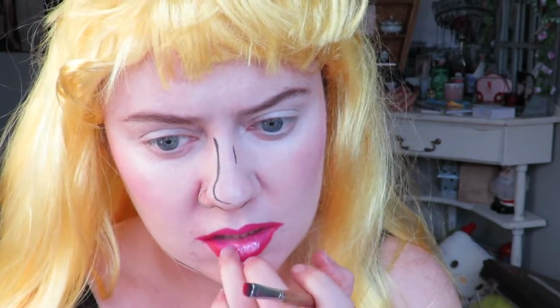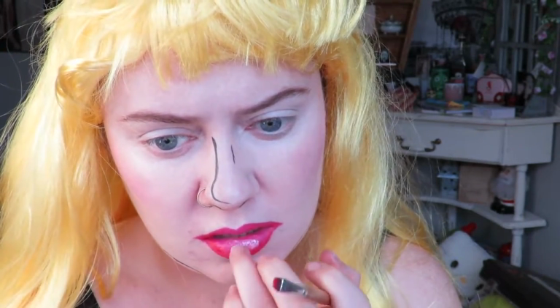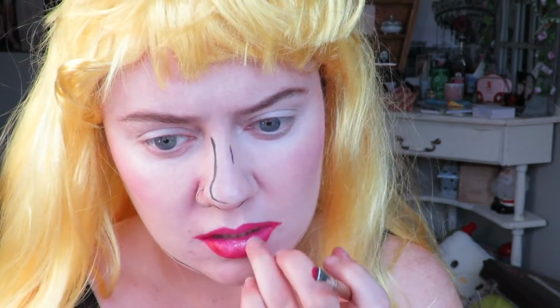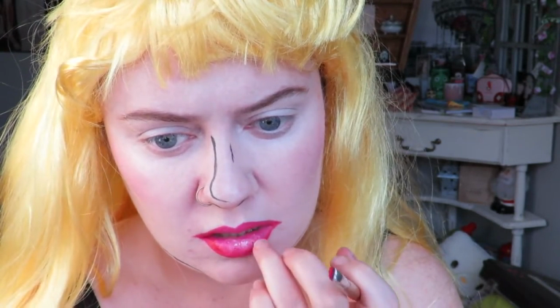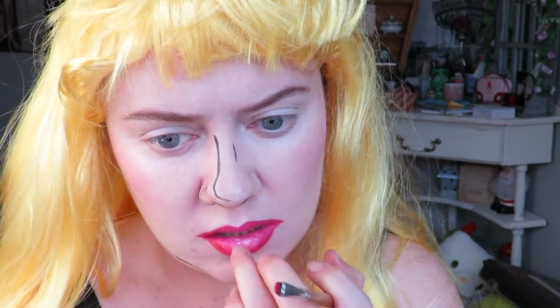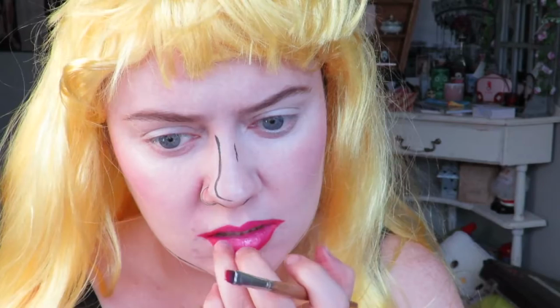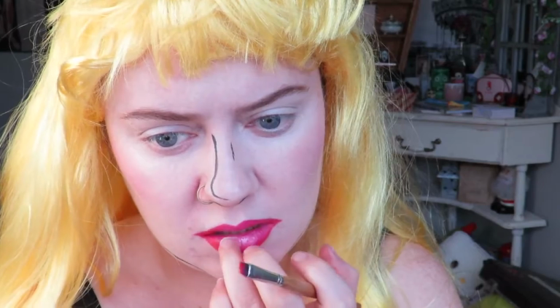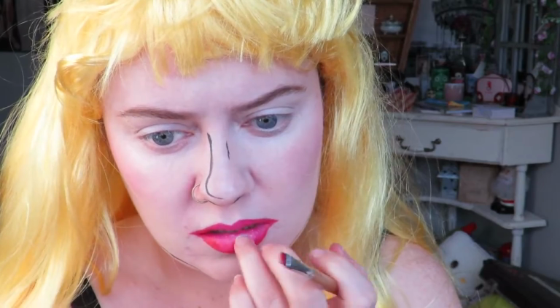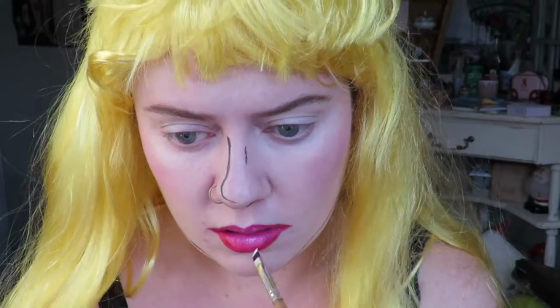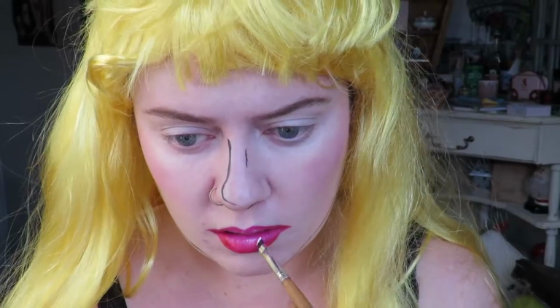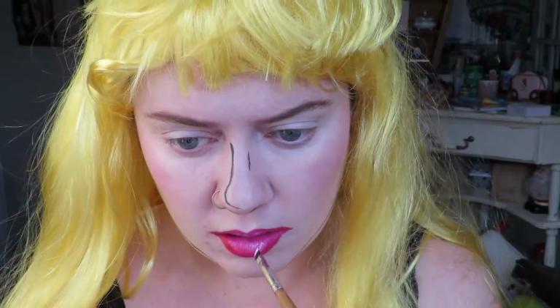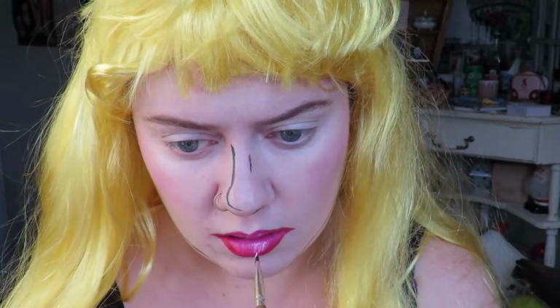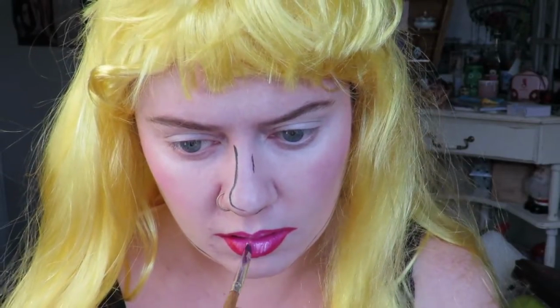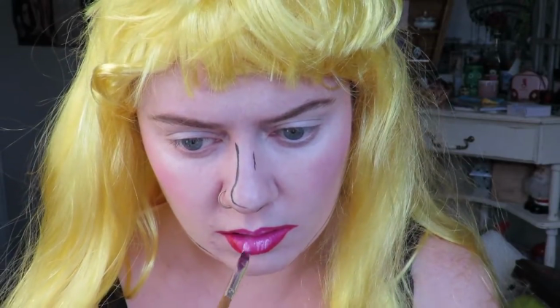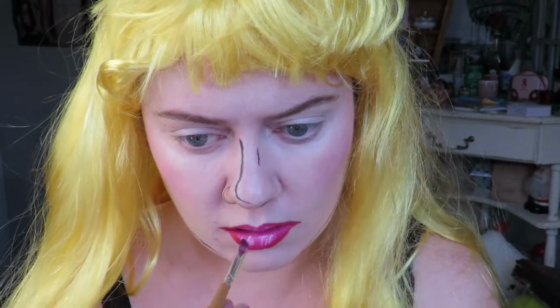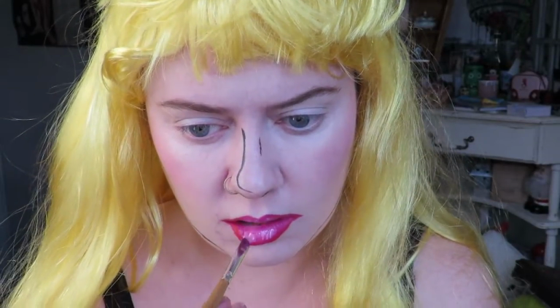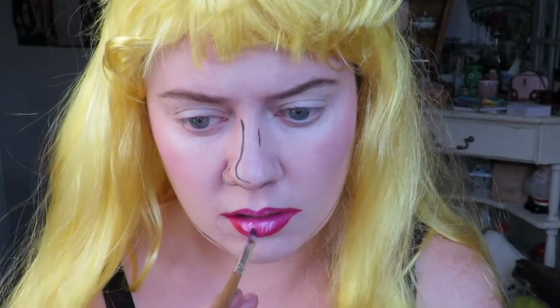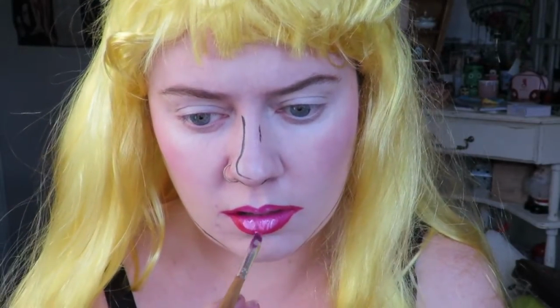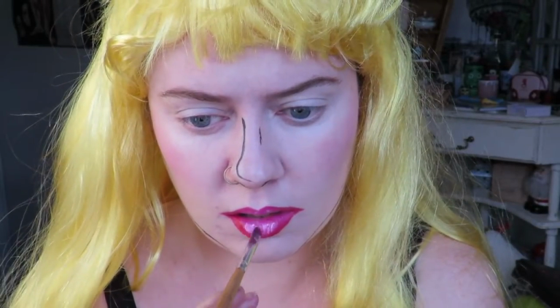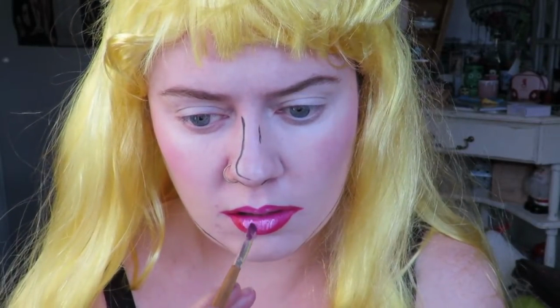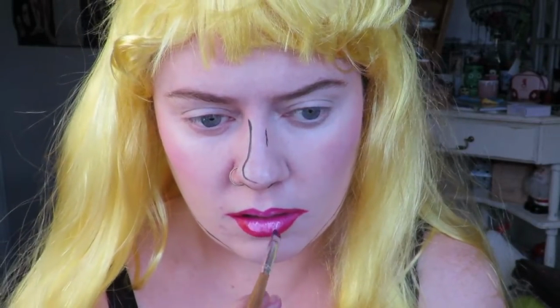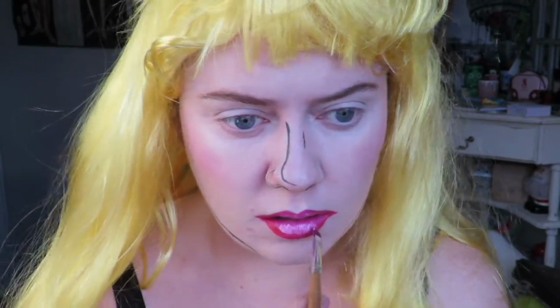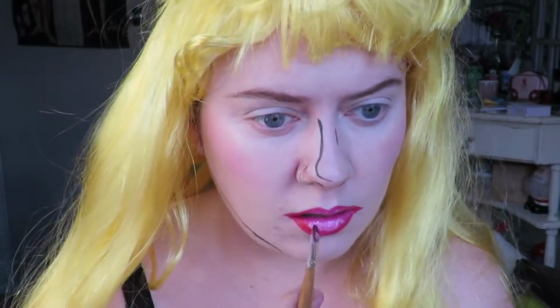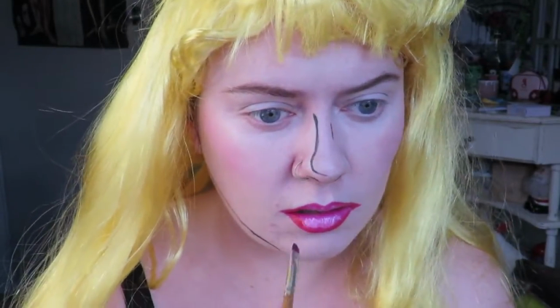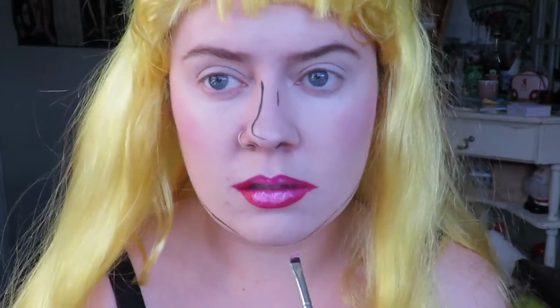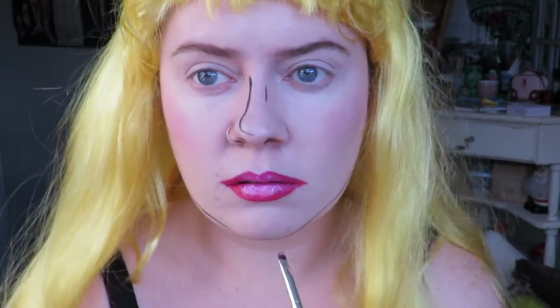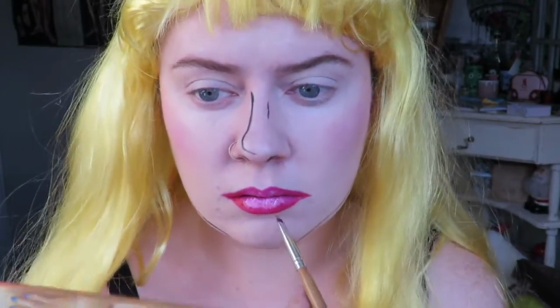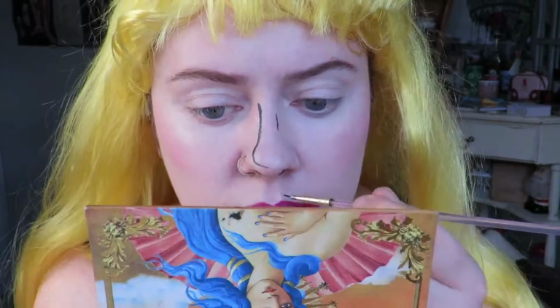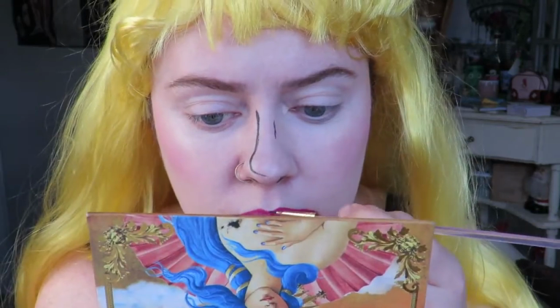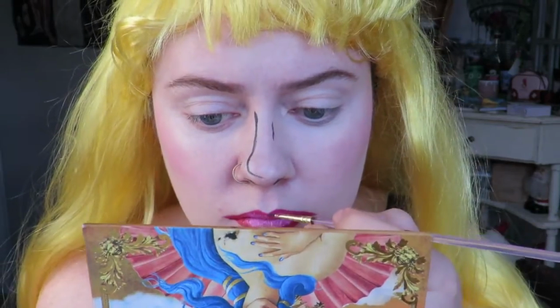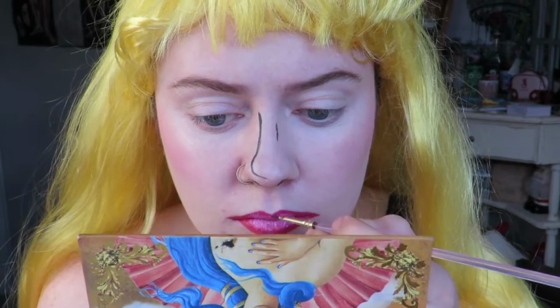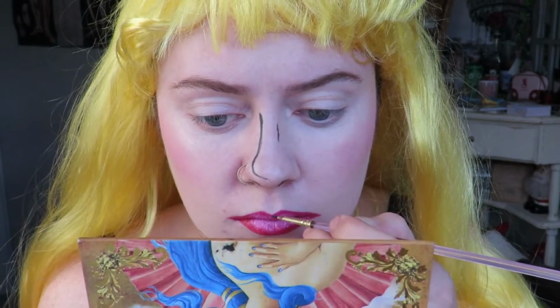Aurora's mouth is a bit wider than mine, so I stretched it out a bit, and then I just added in a bit of highlight and then outlined with the black.